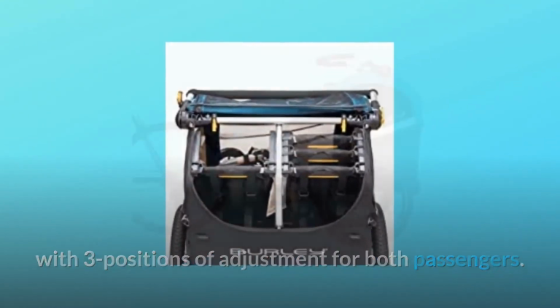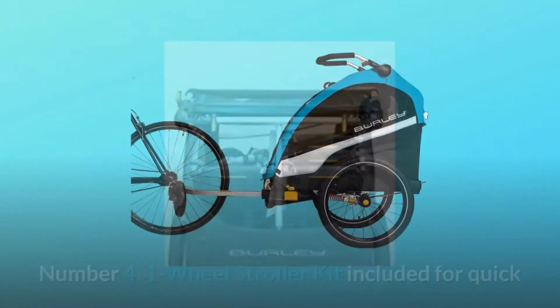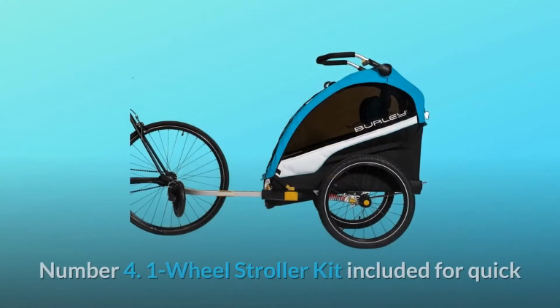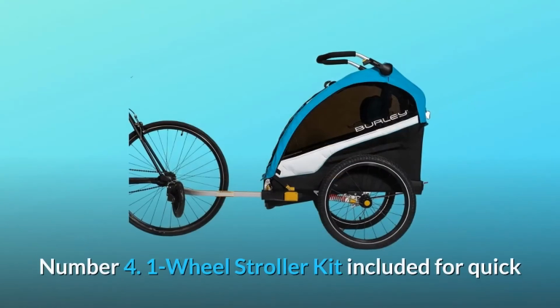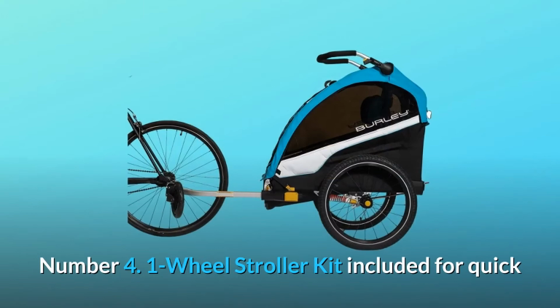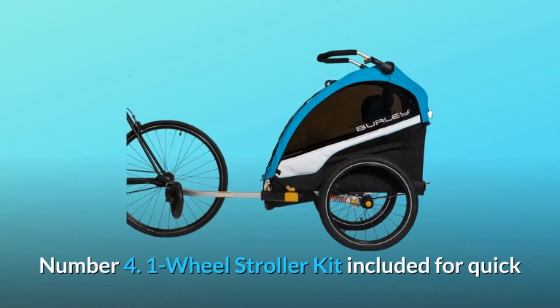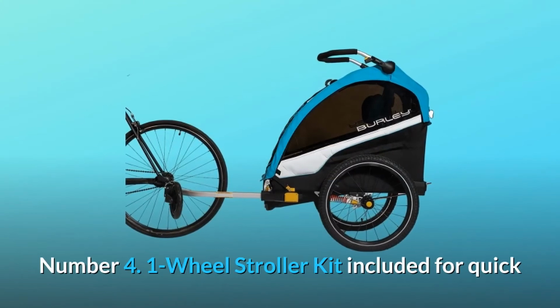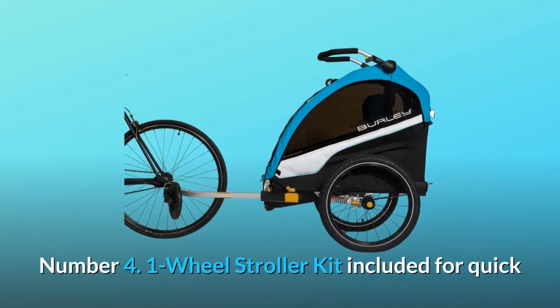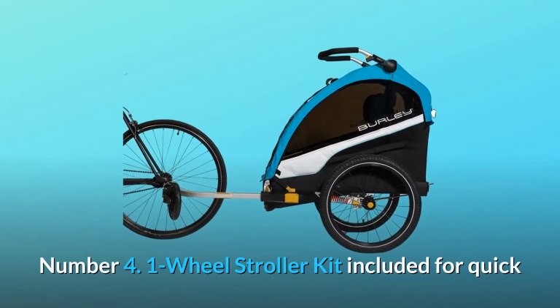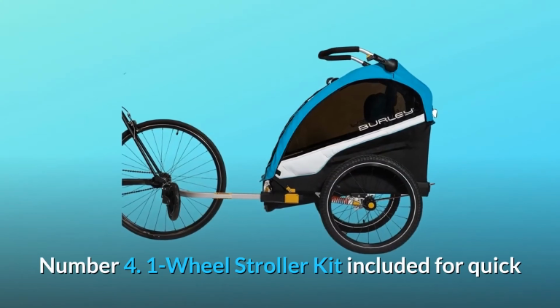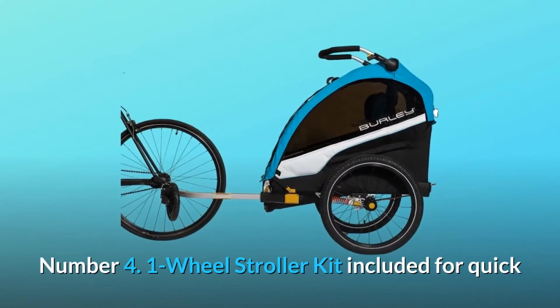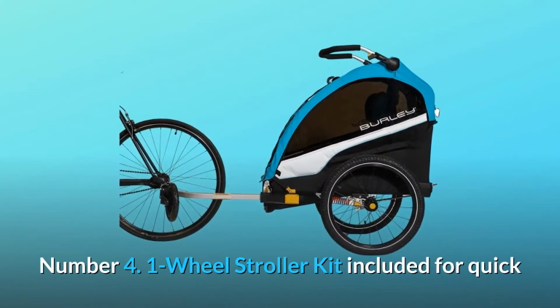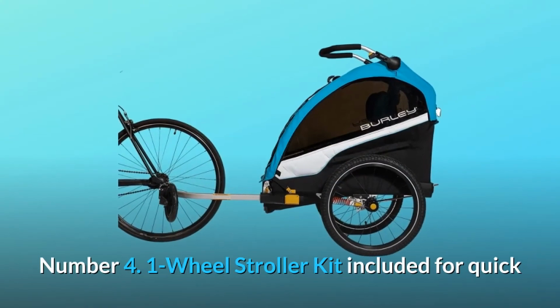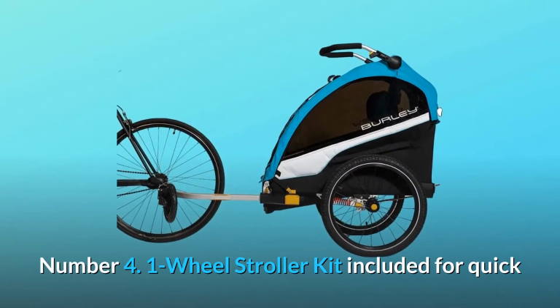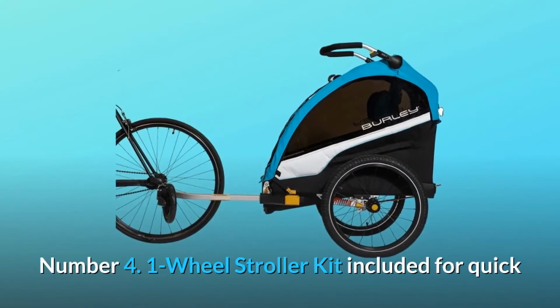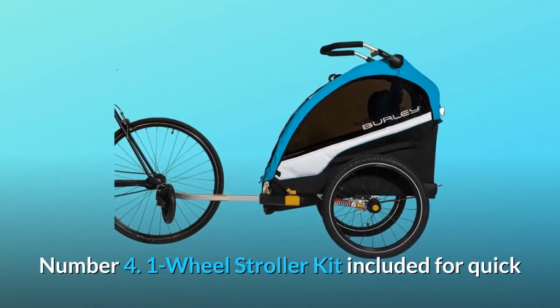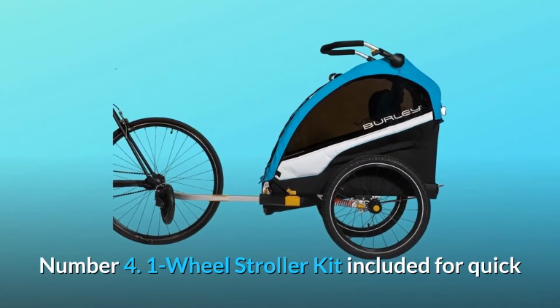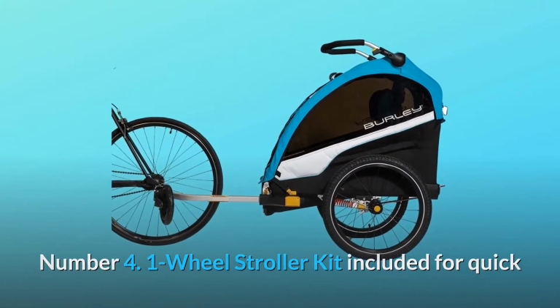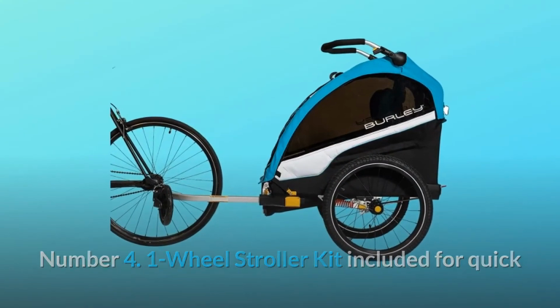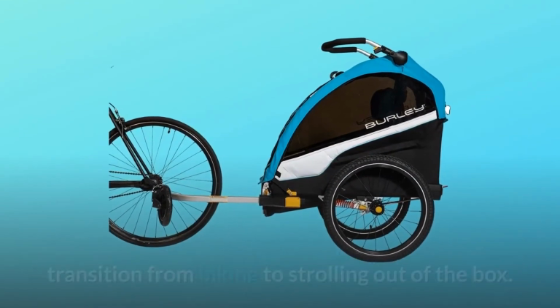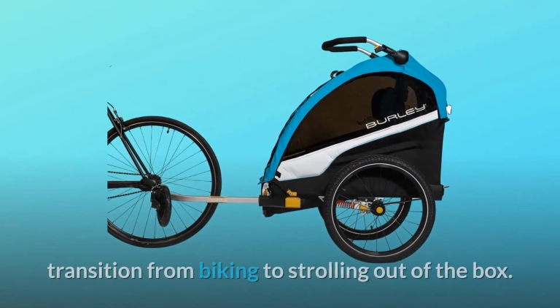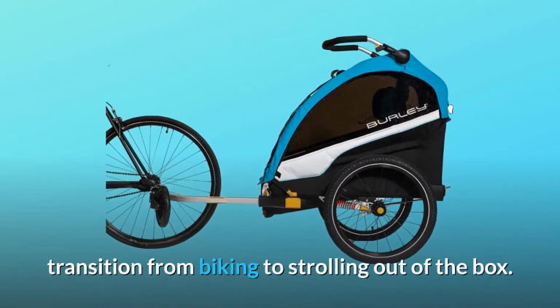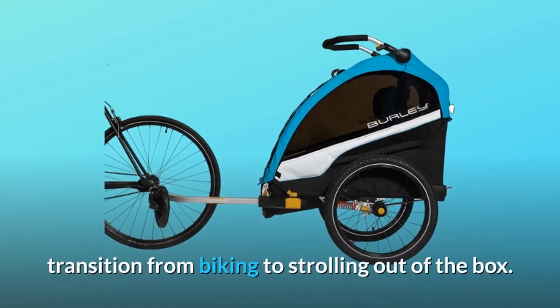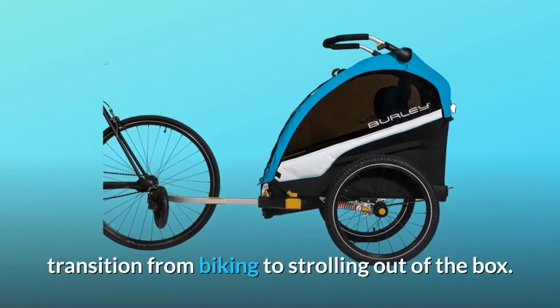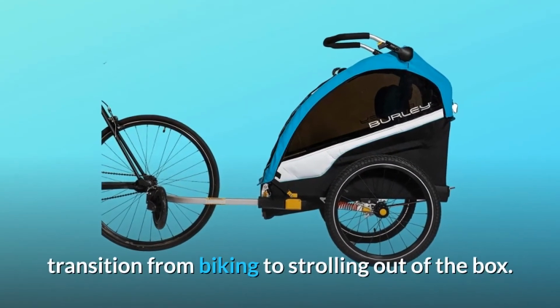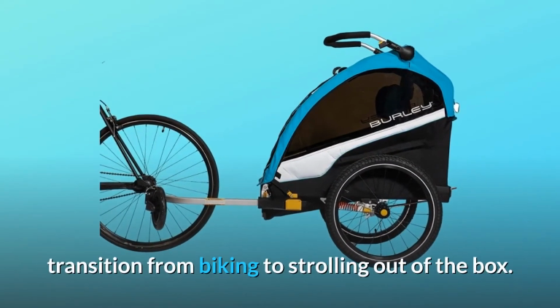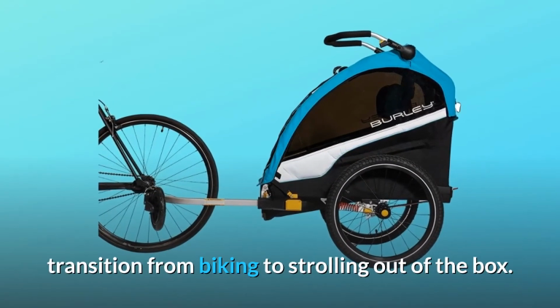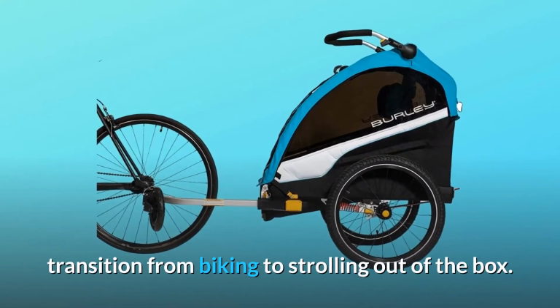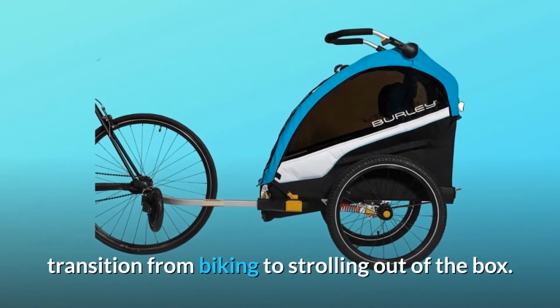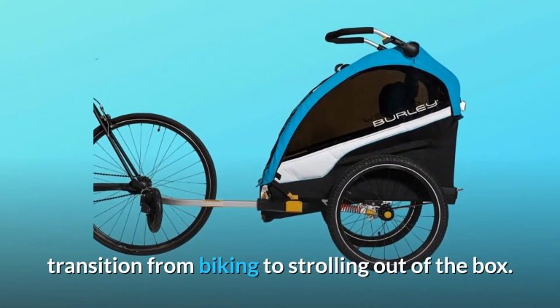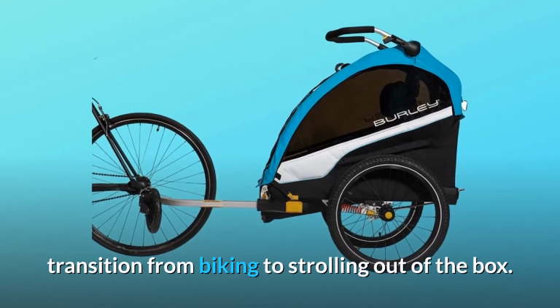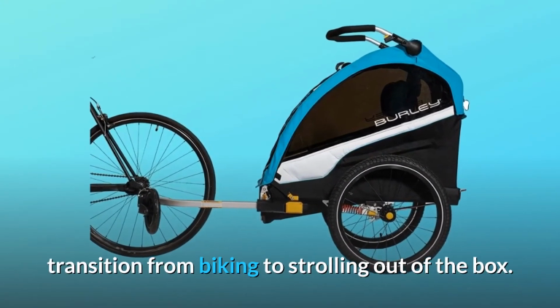Number 4: One-wheel stroller kit included for quick transition from biking to strolling, right out of the box.